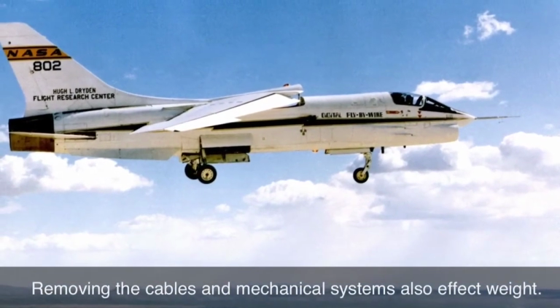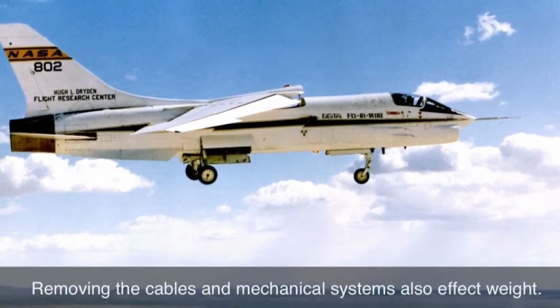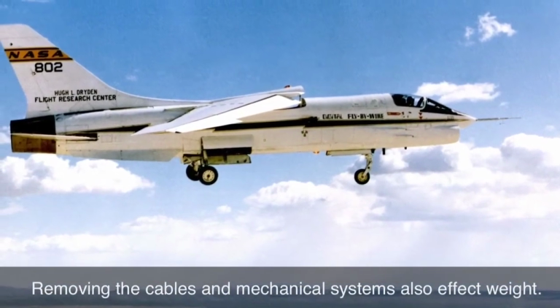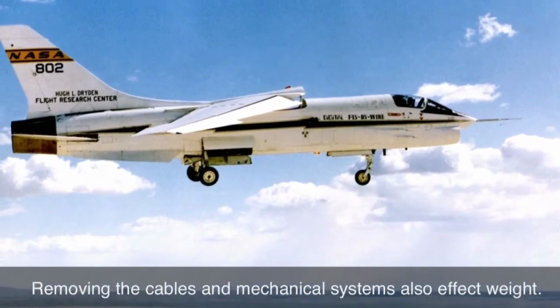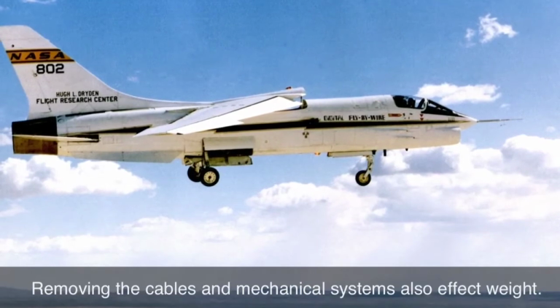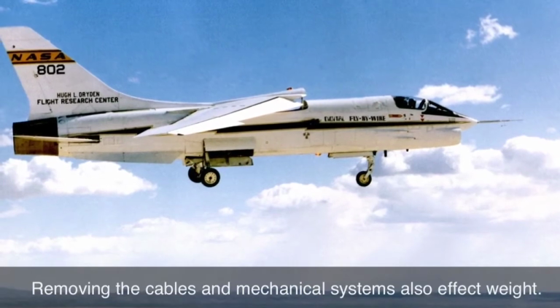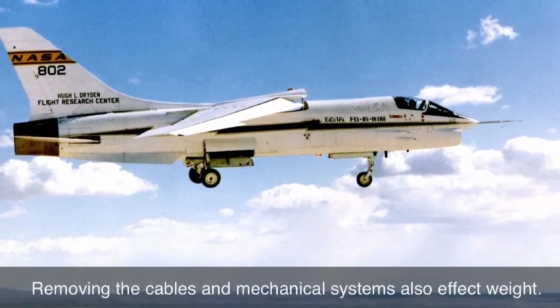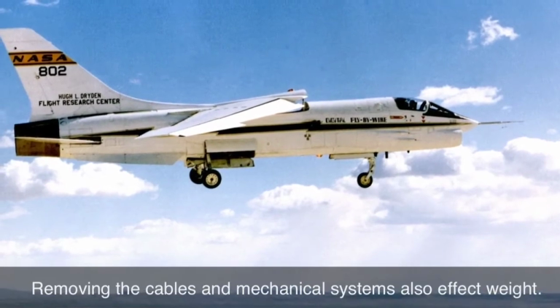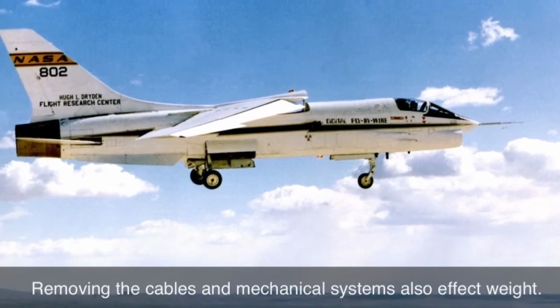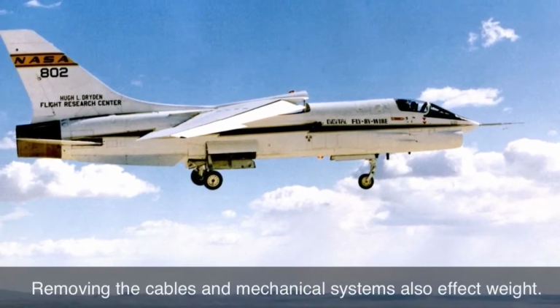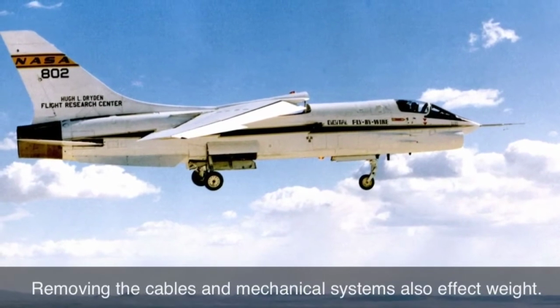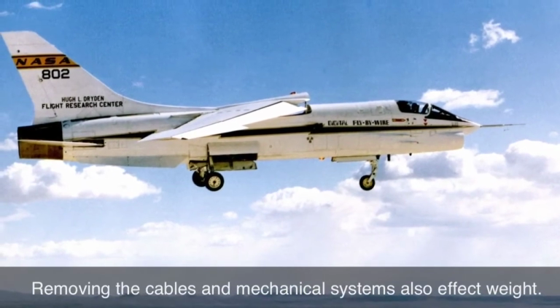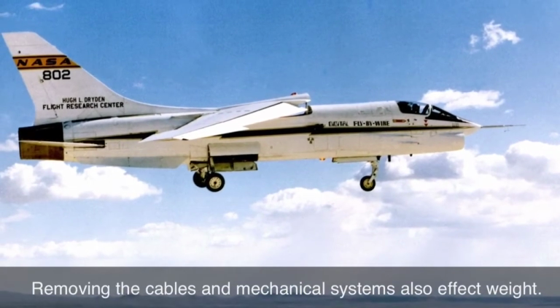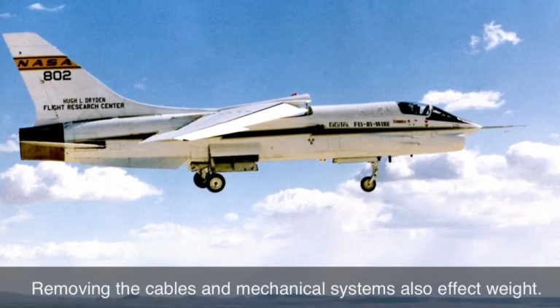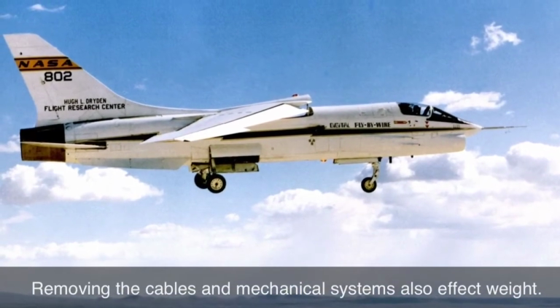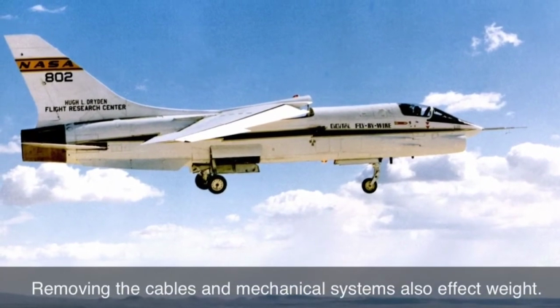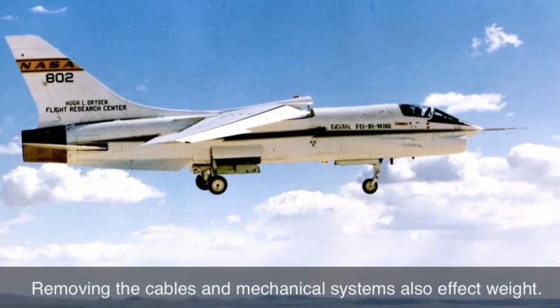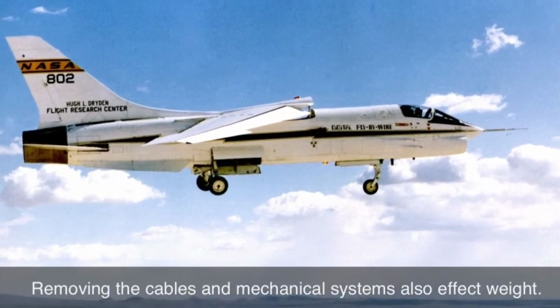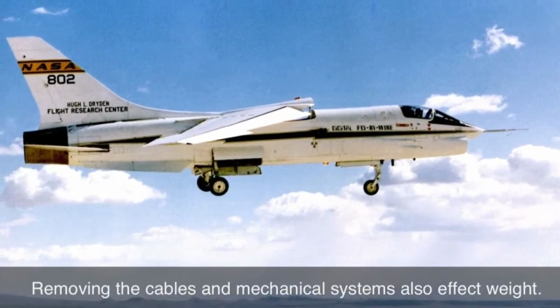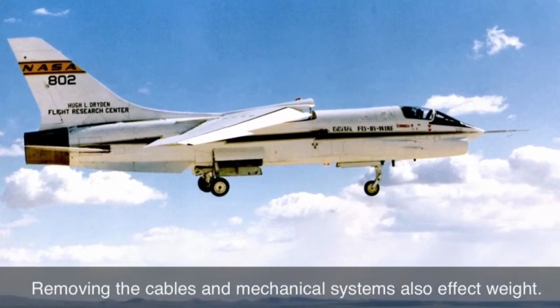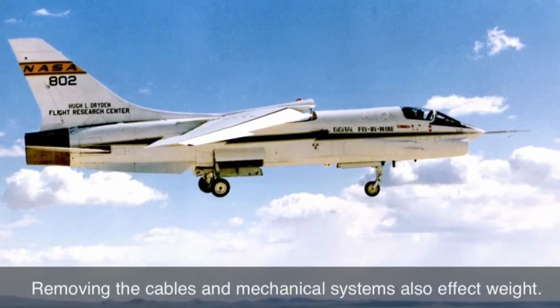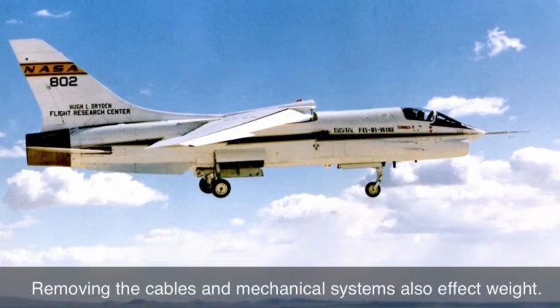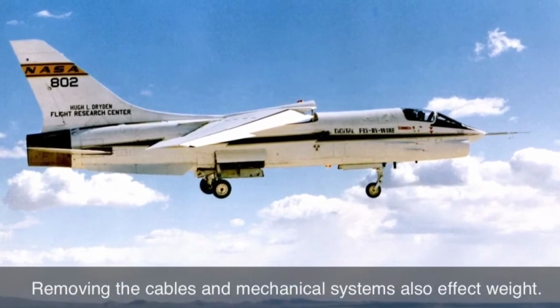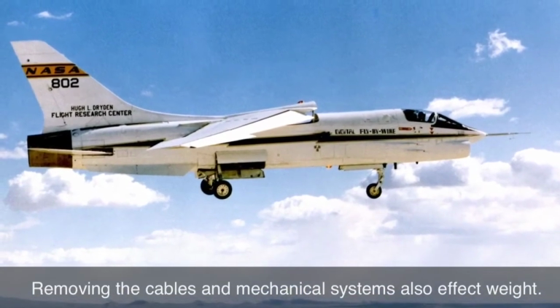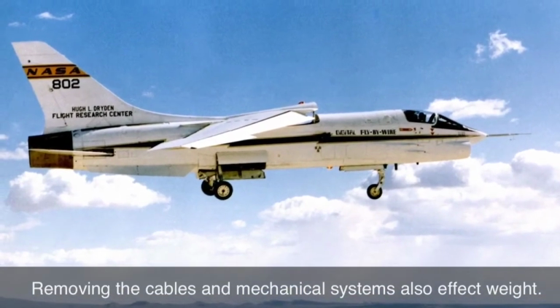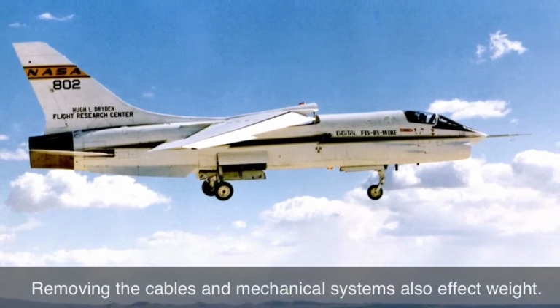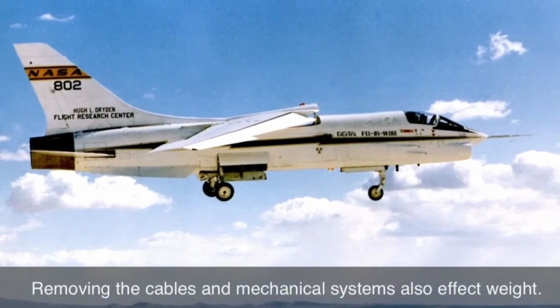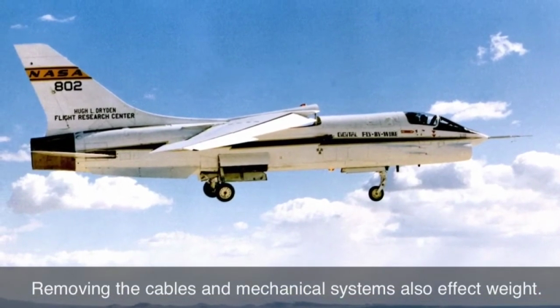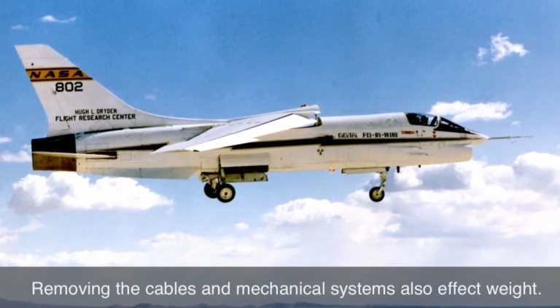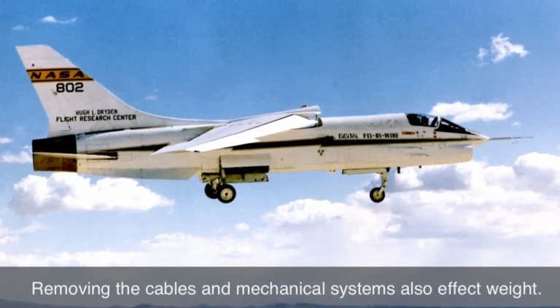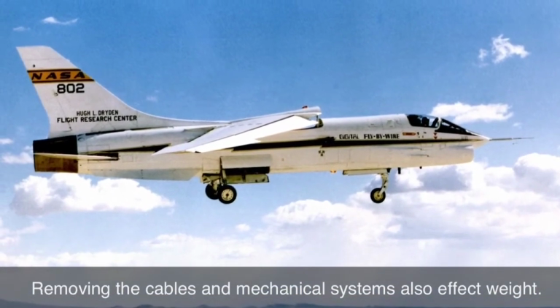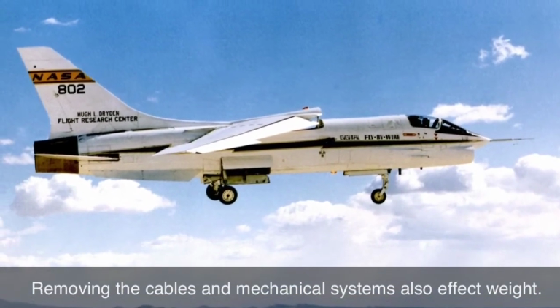Removing the cables and mechanical systems also lightens the plane so it can fly faster.